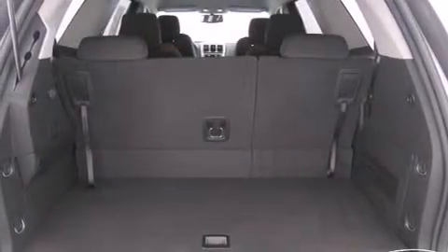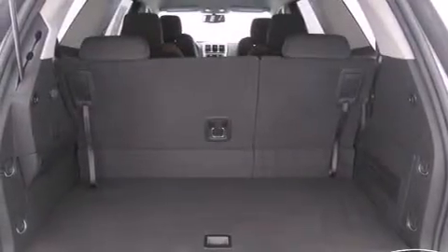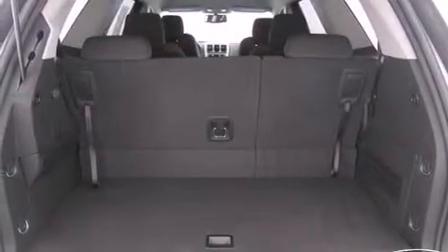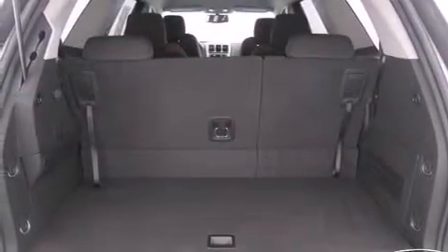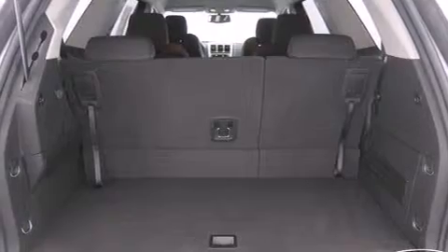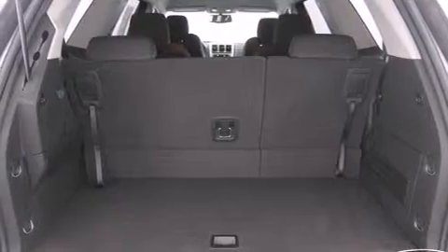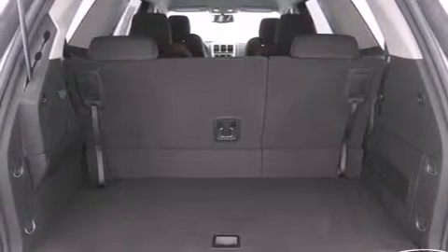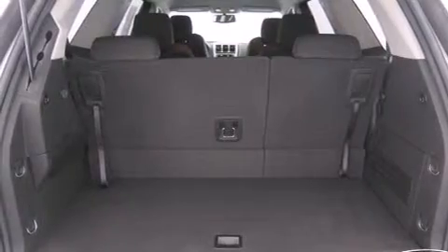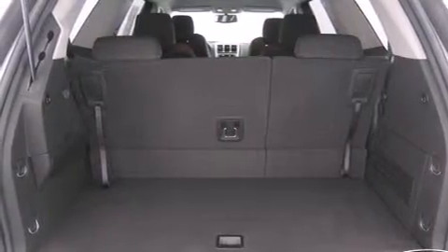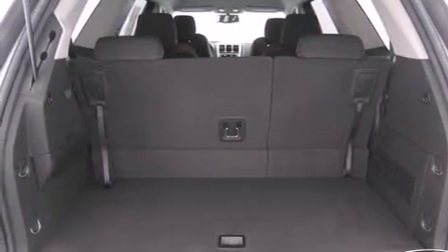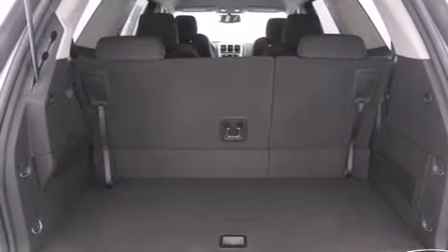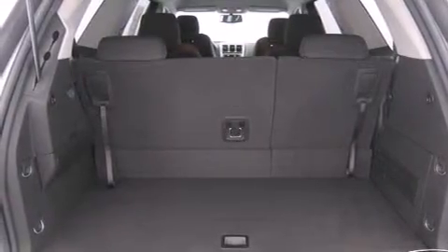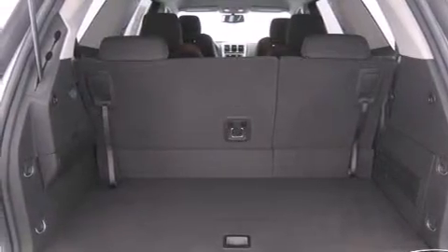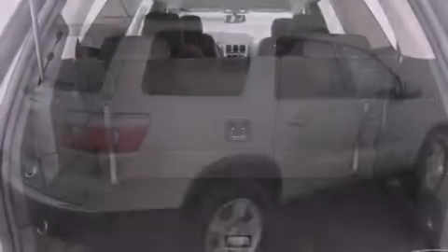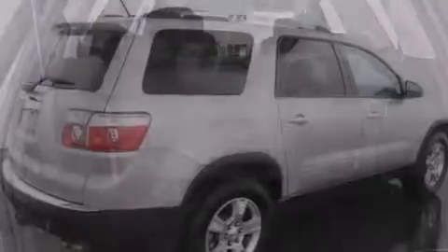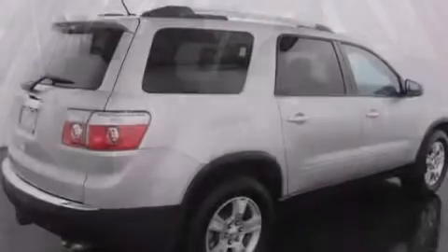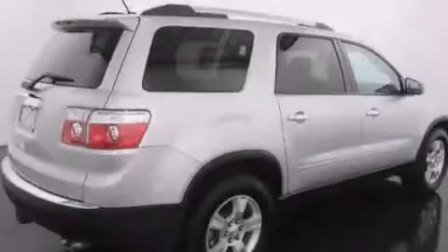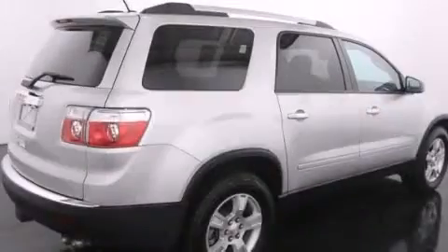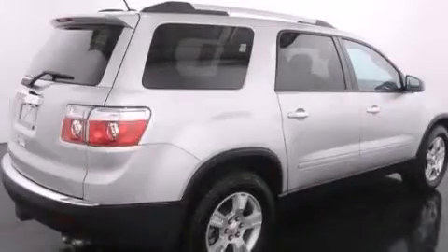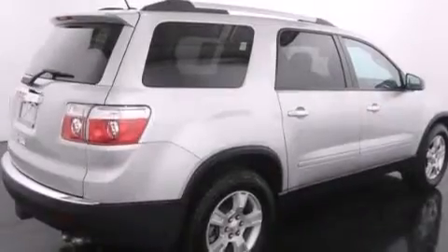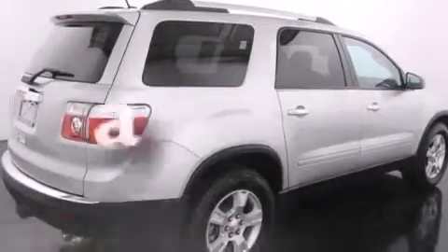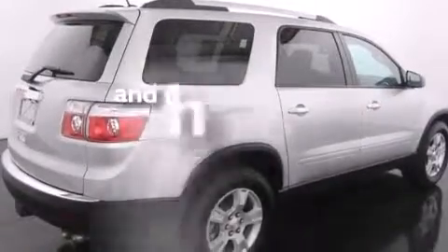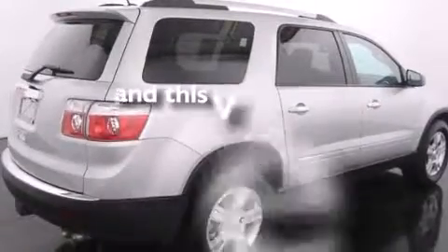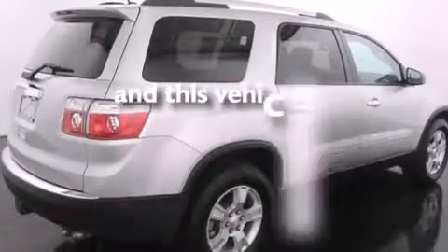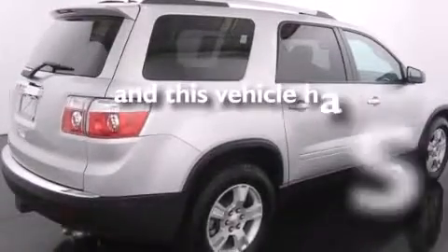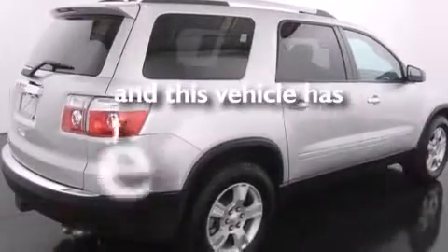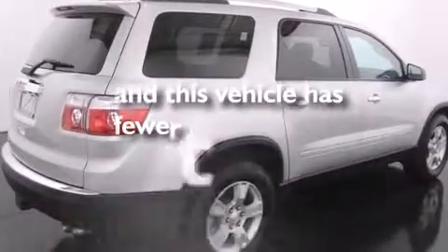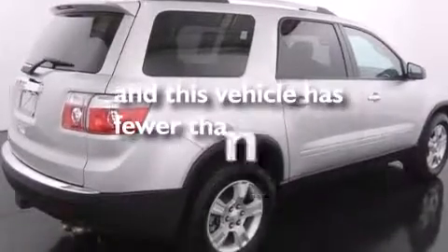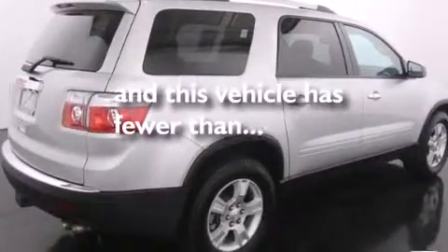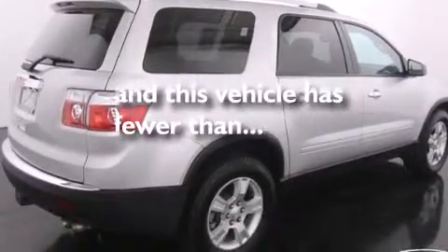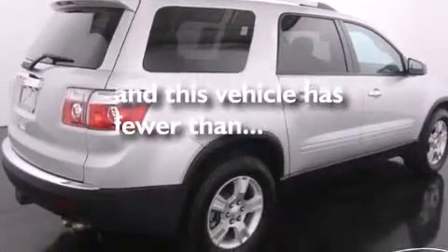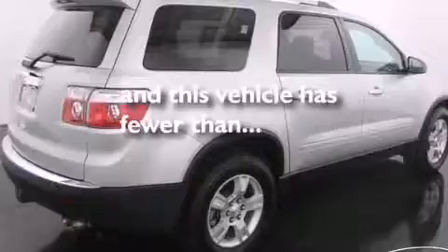Cruise control, an auto-dimming rear view mirror, and this vehicle has less than 30,000 miles.